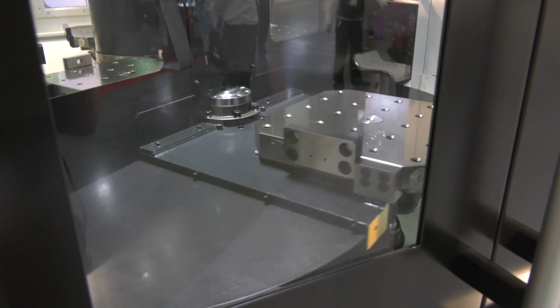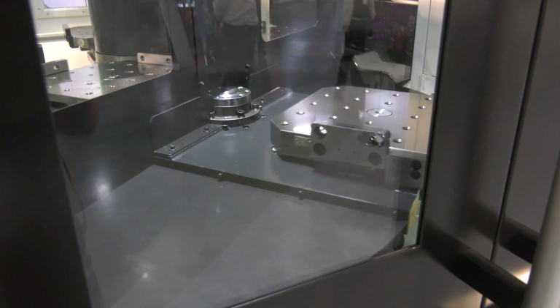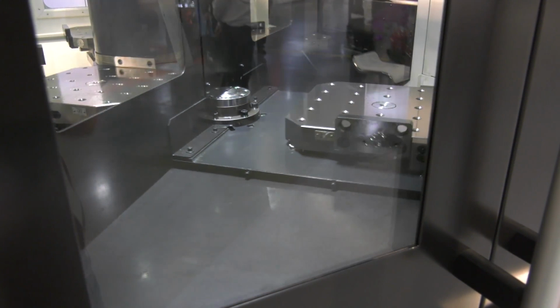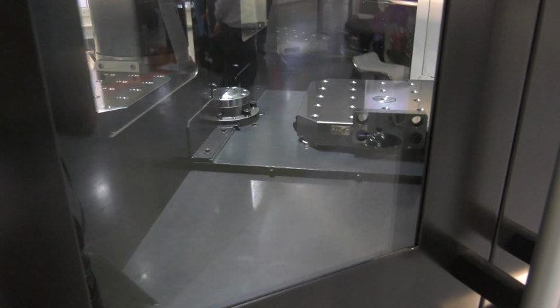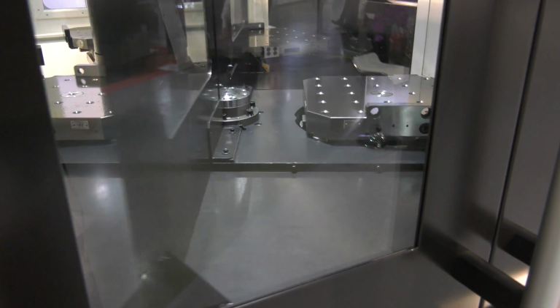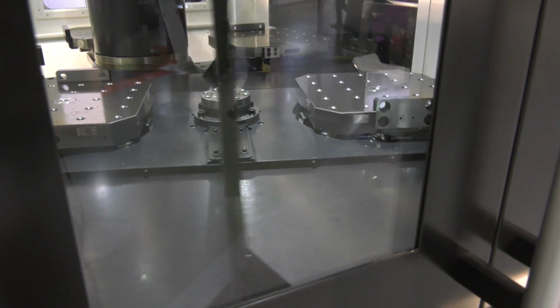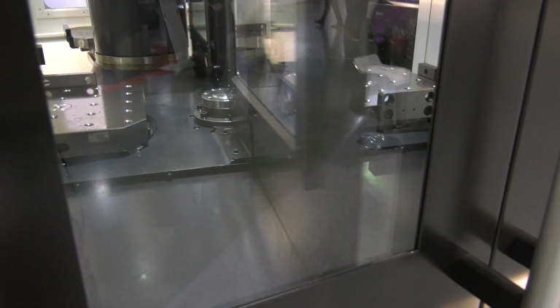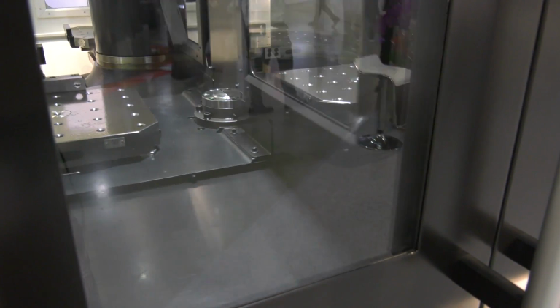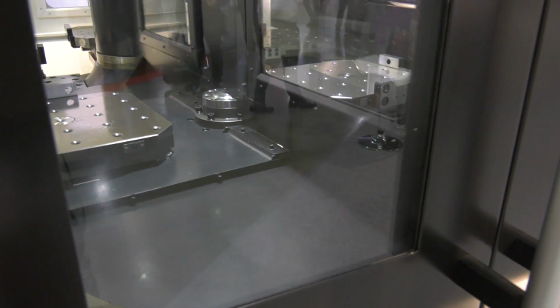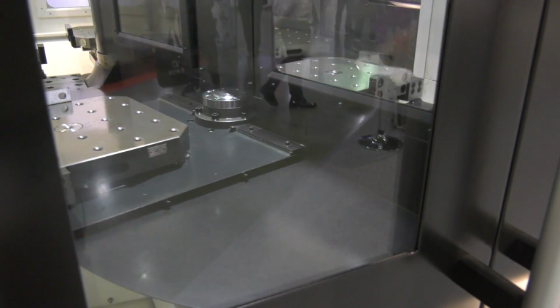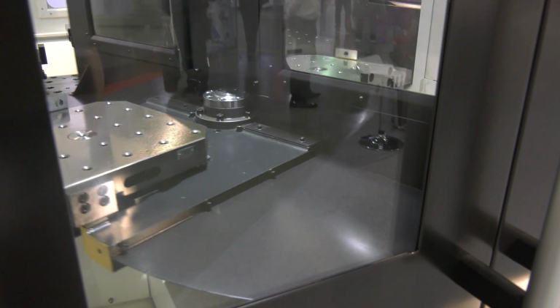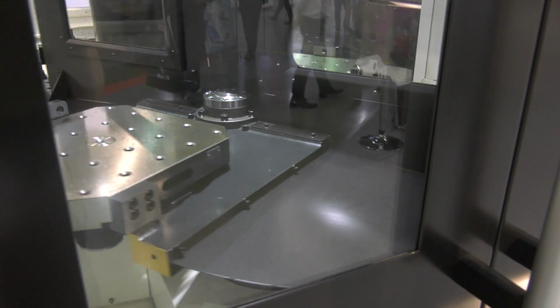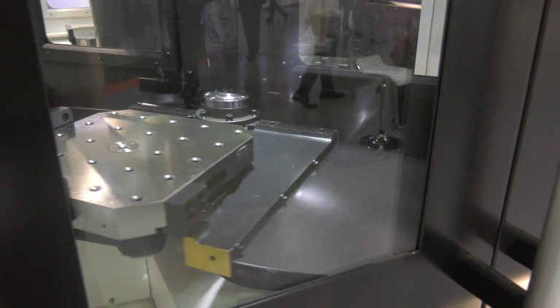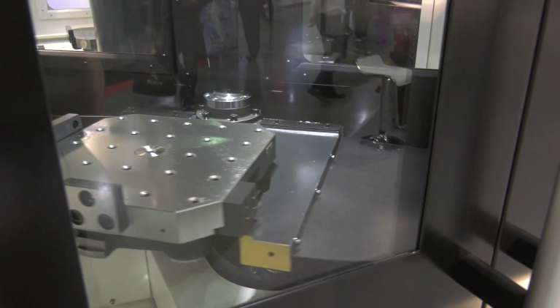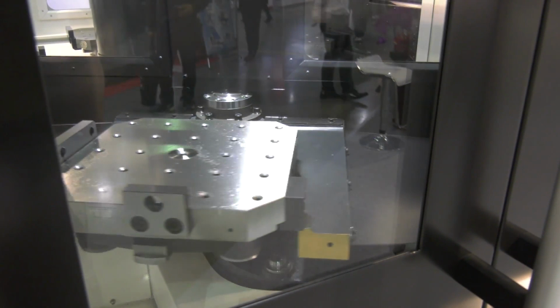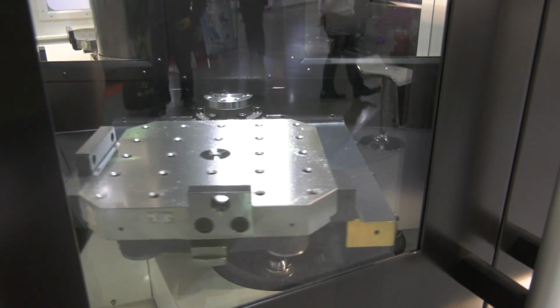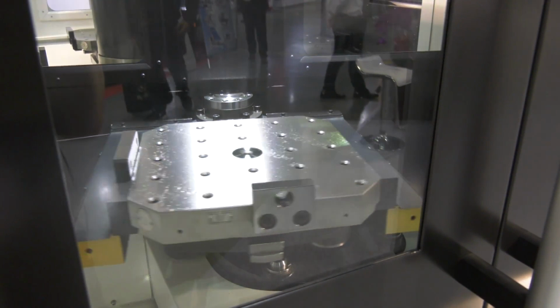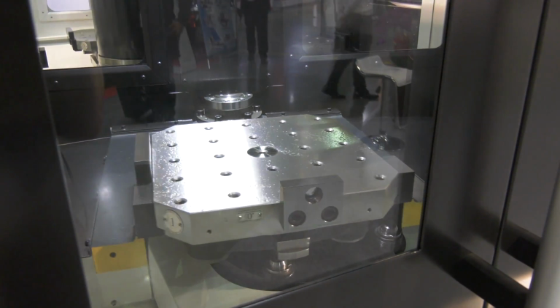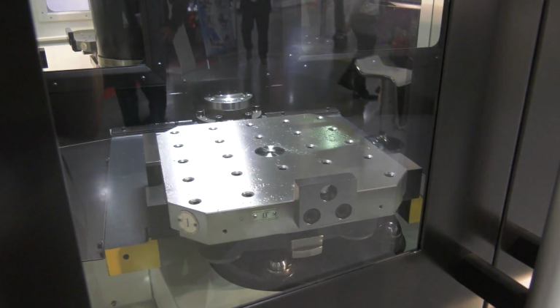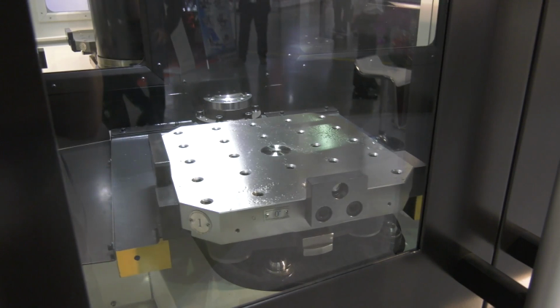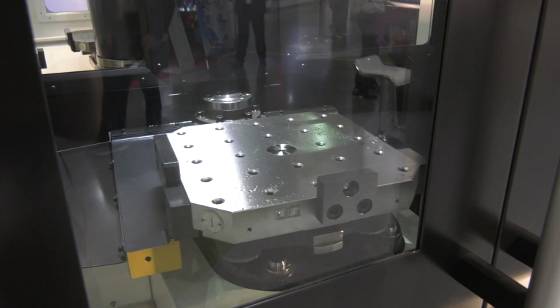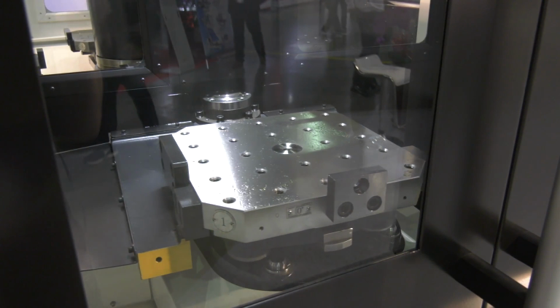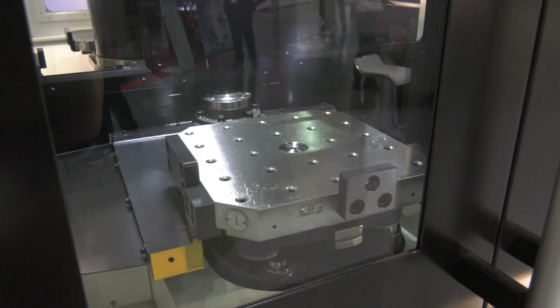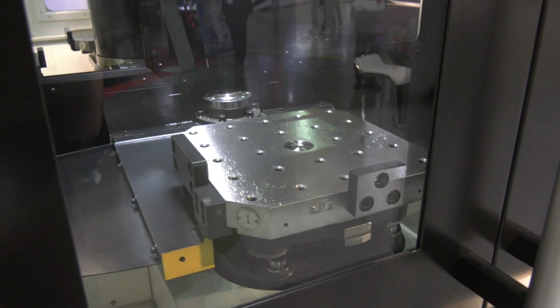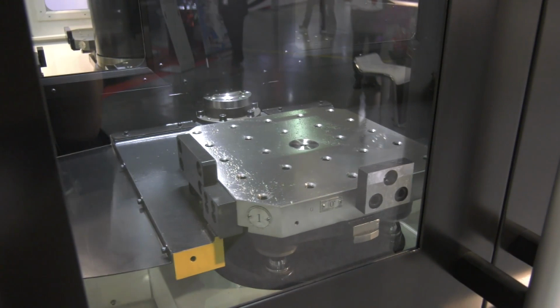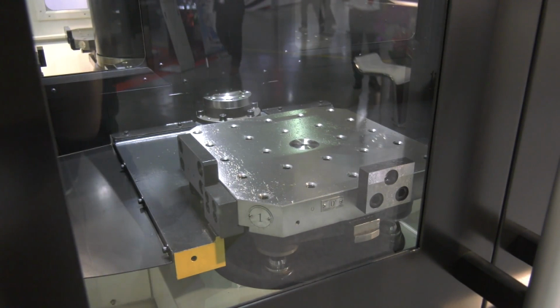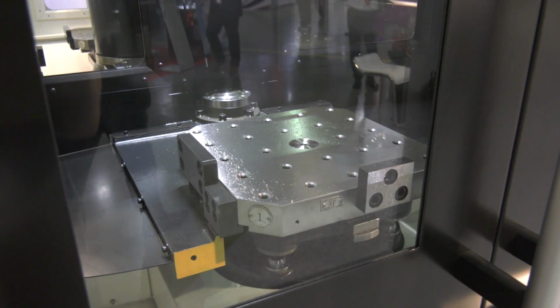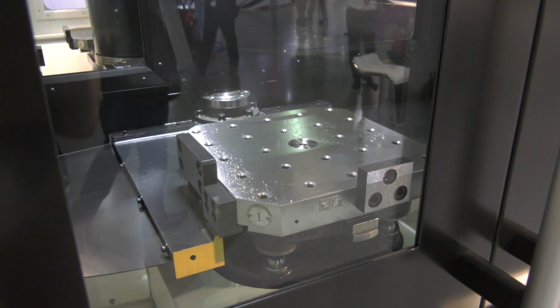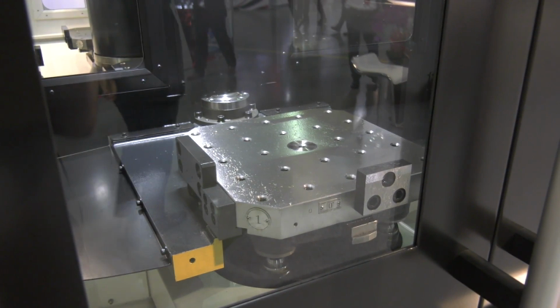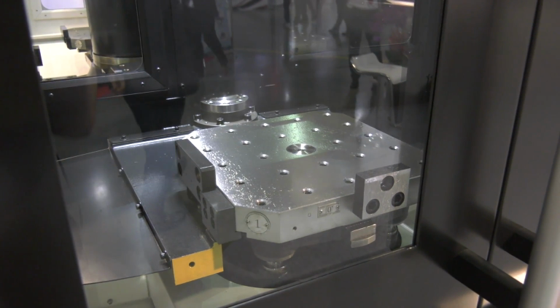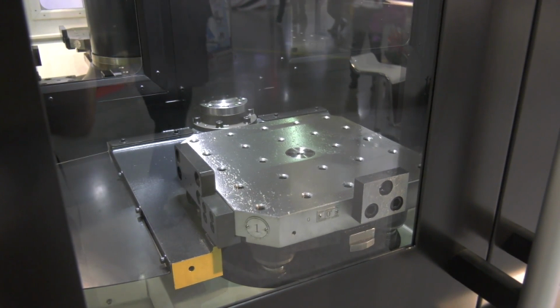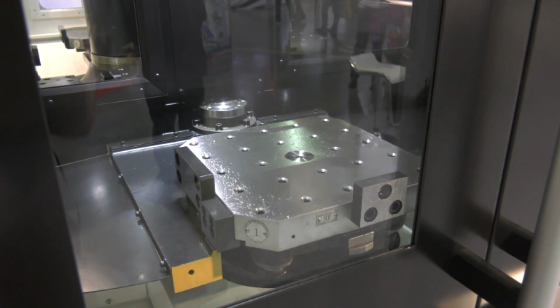Yes, we're going to have the eight-pallet machine coming up sometime in June this year. Okay.